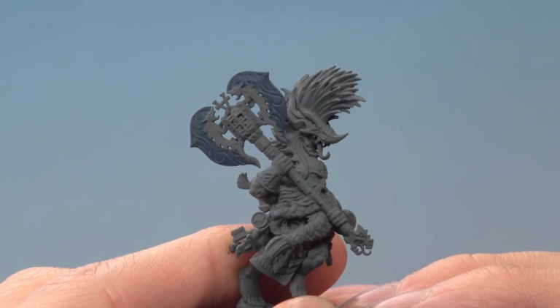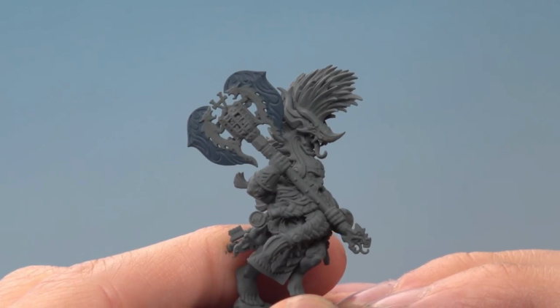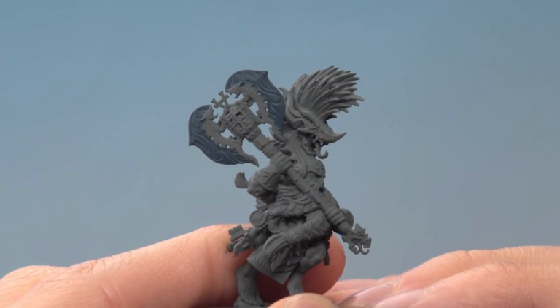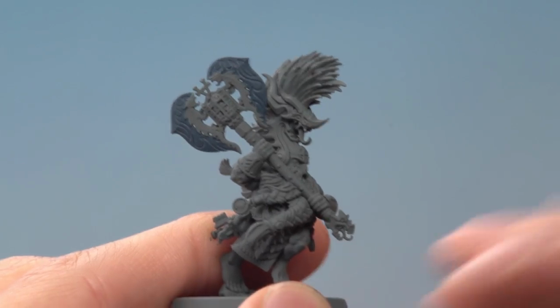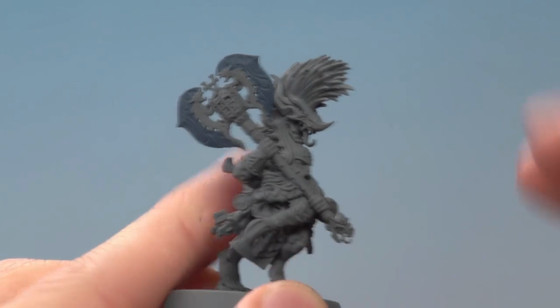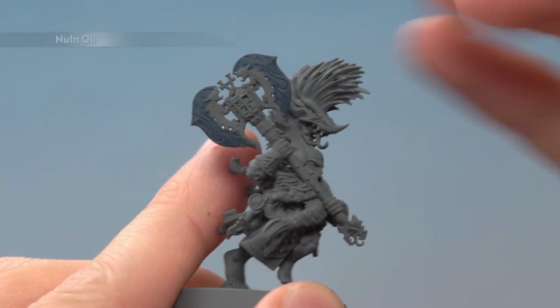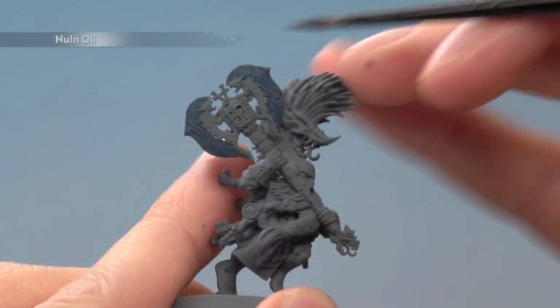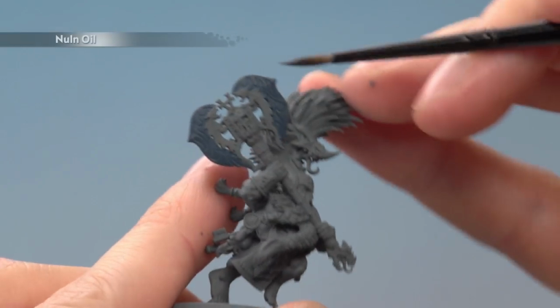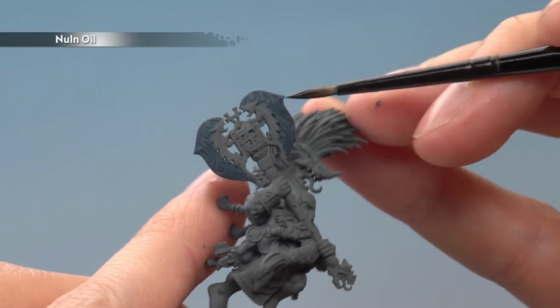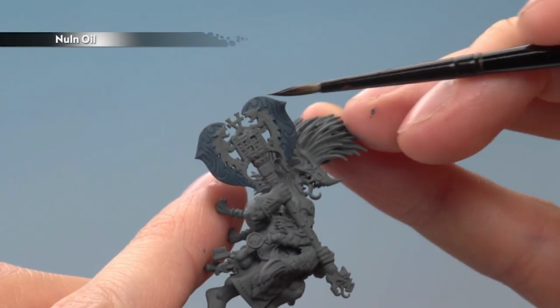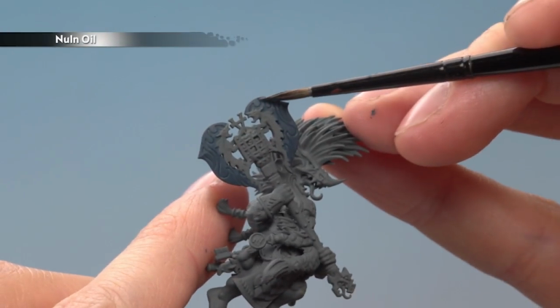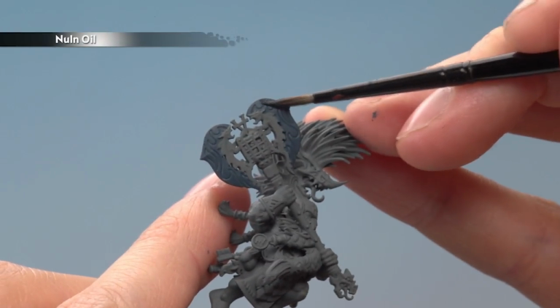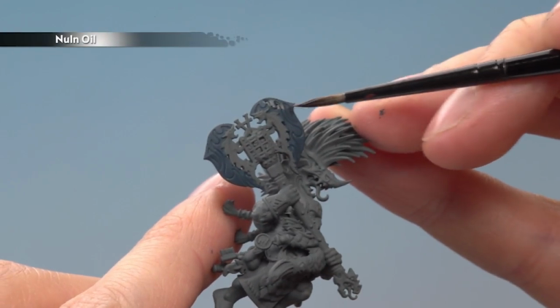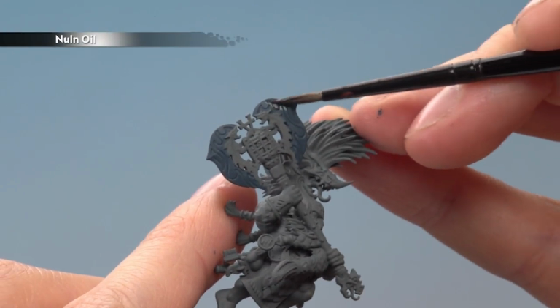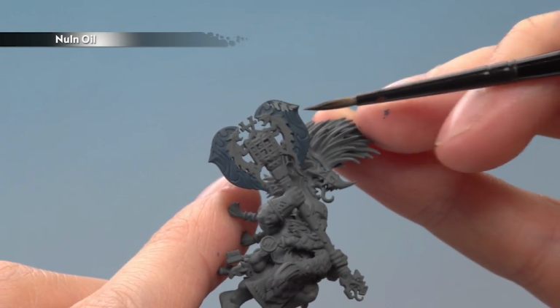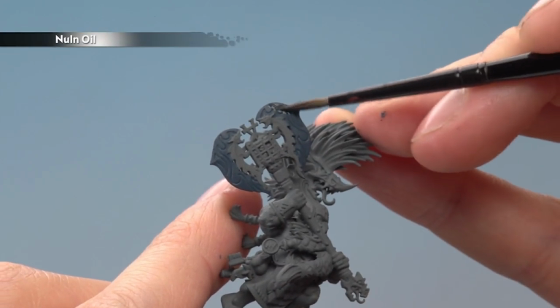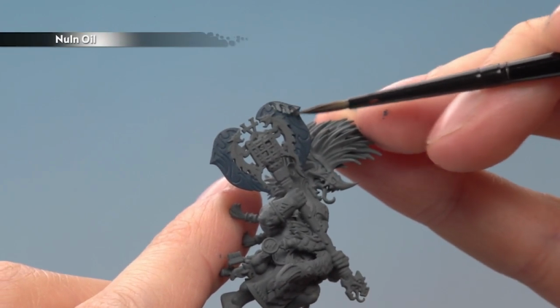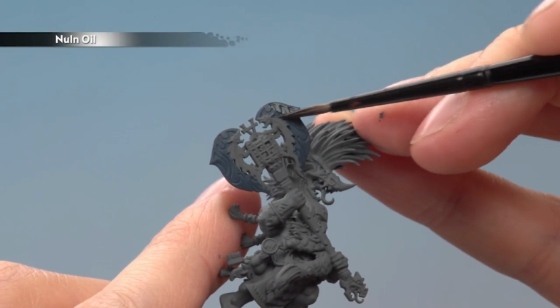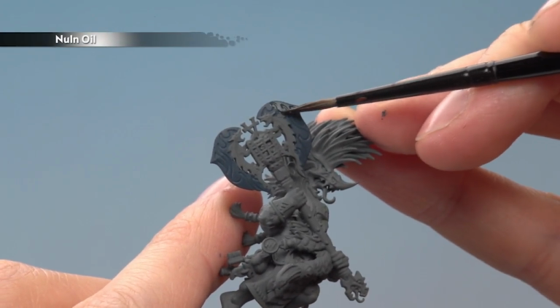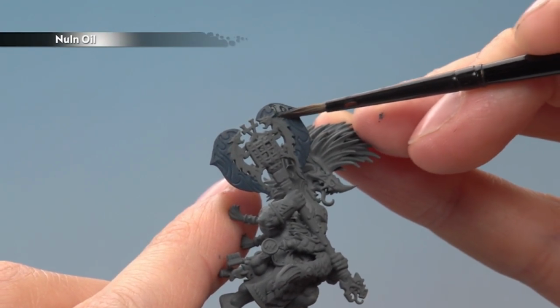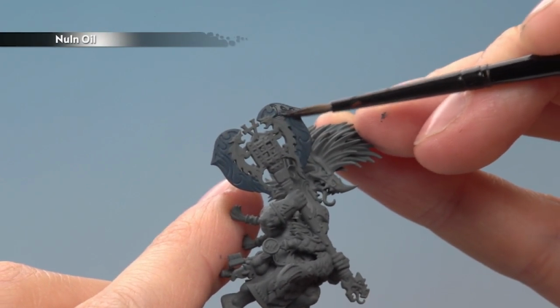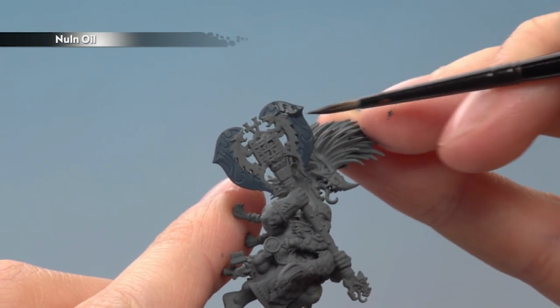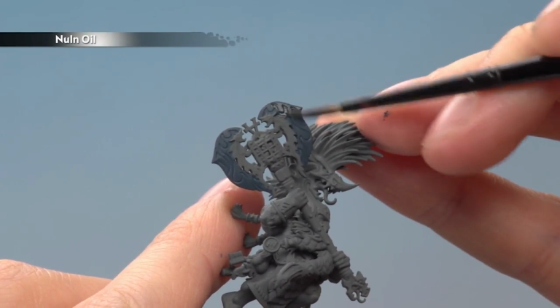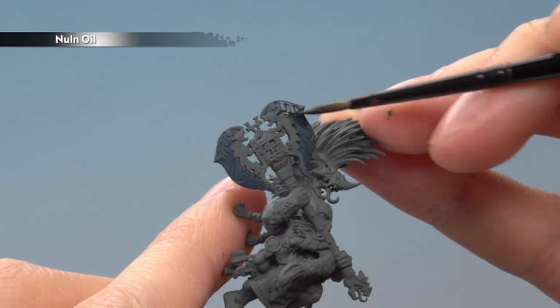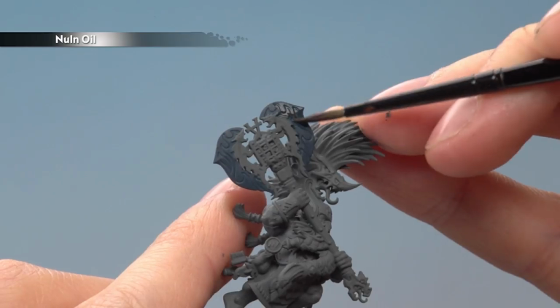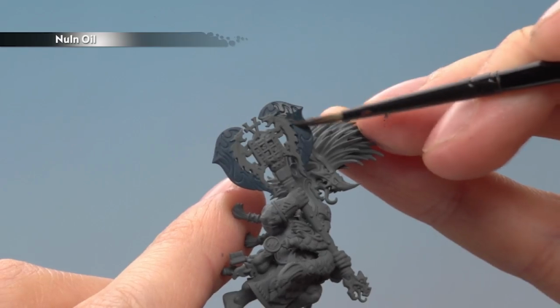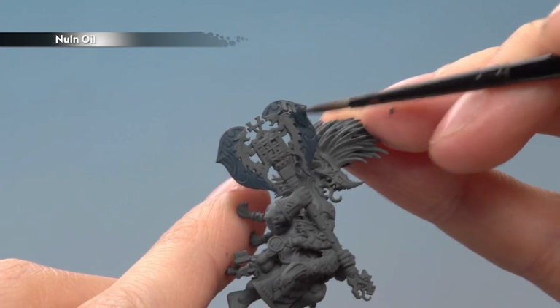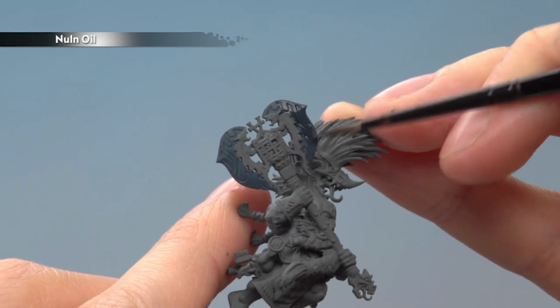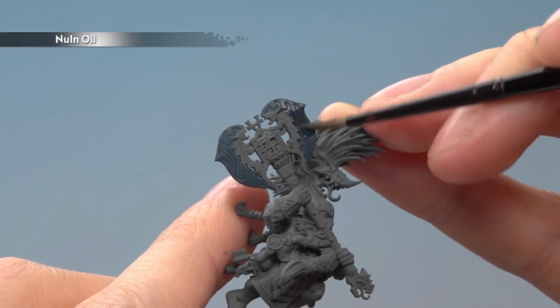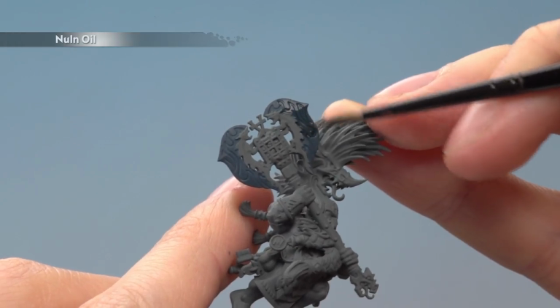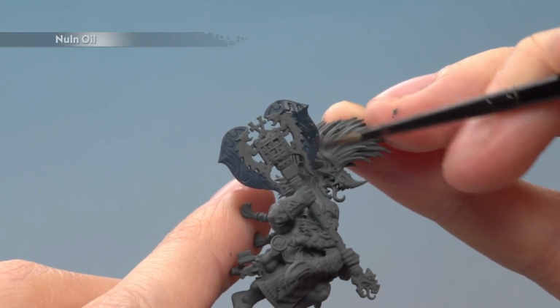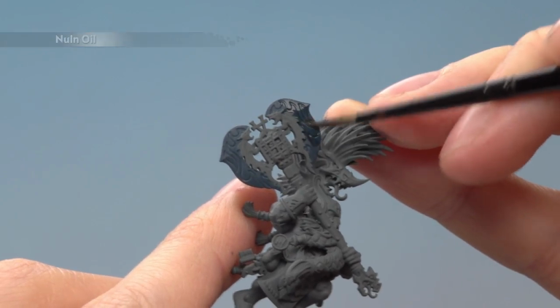The next step is to apply a coat of Nuln Oil all over the blades. You want to get a good even coat here, so be sure not to apply too much at once.